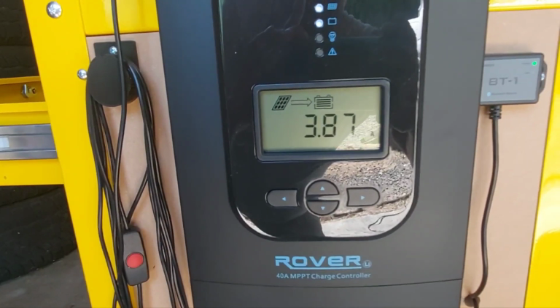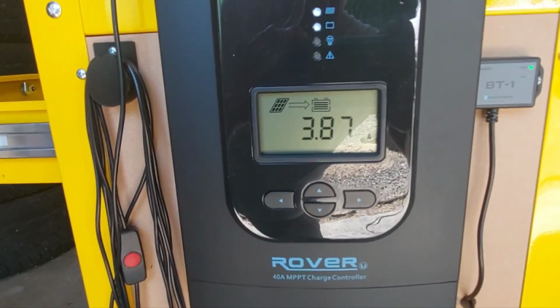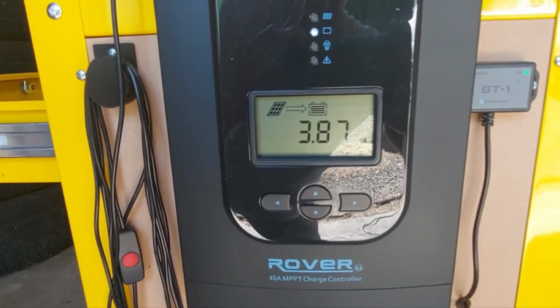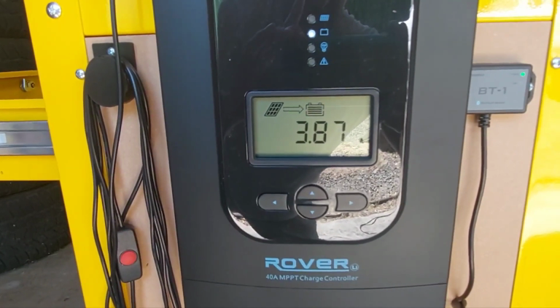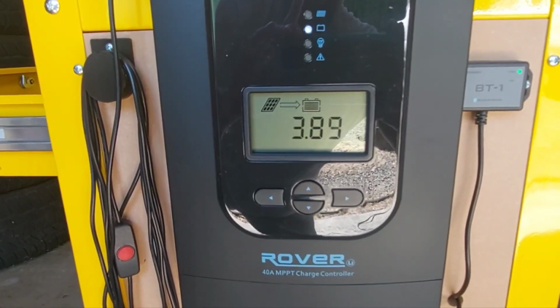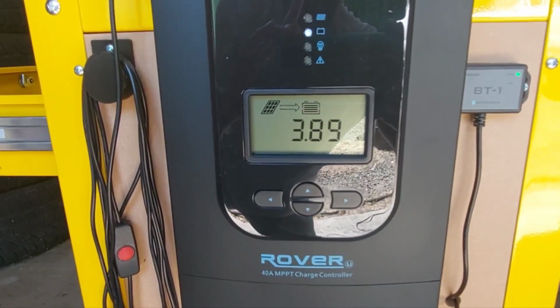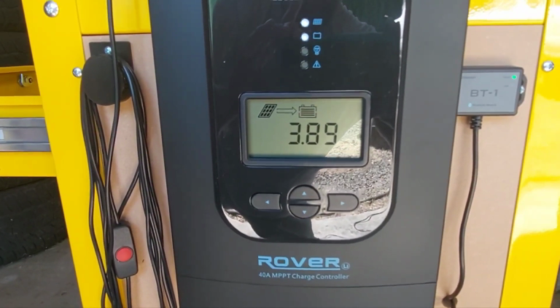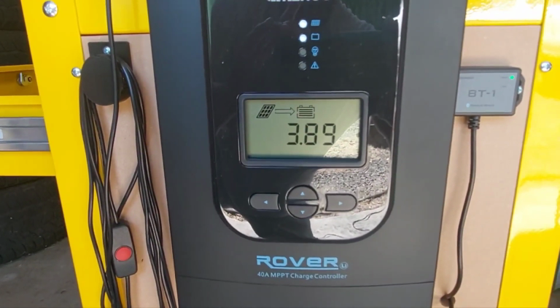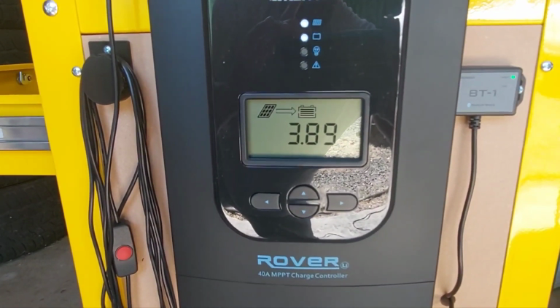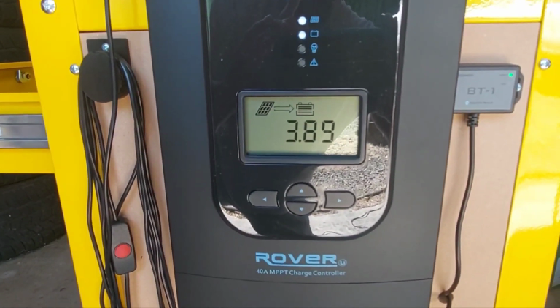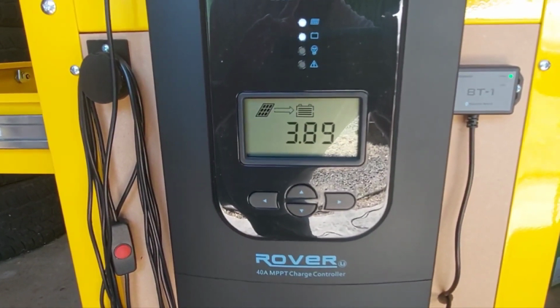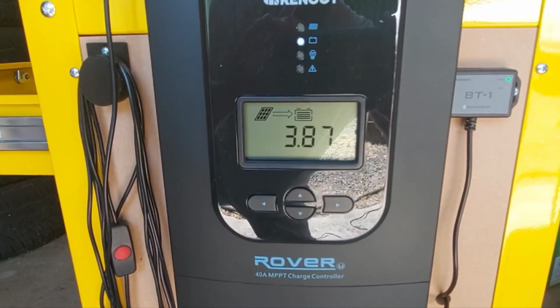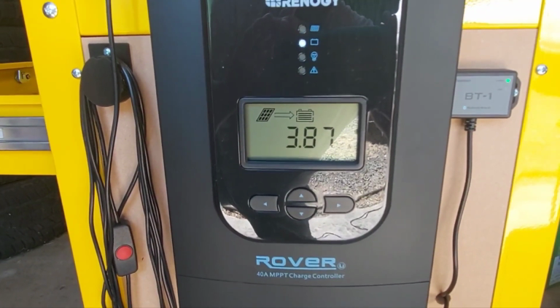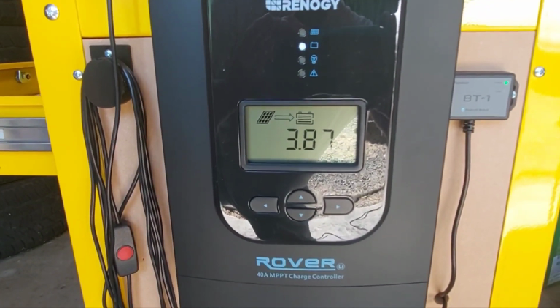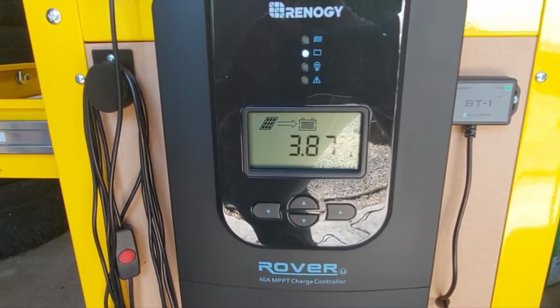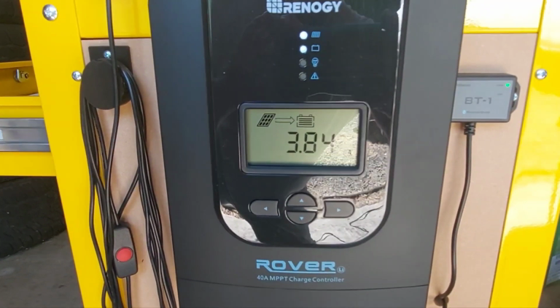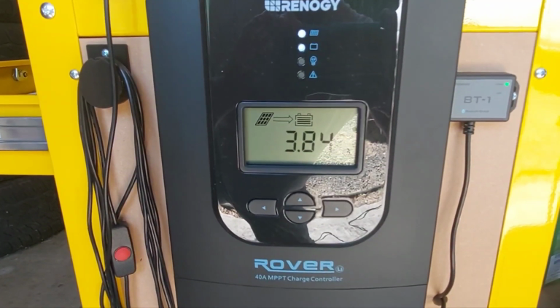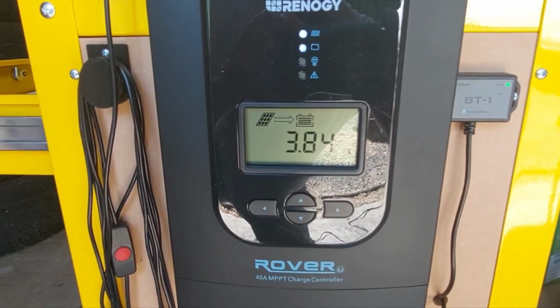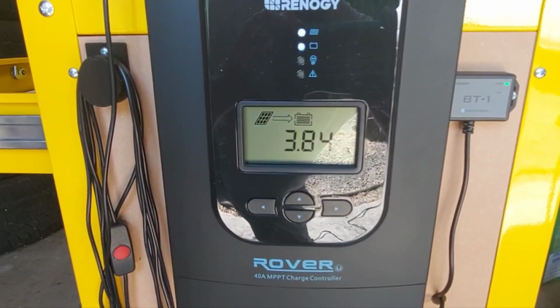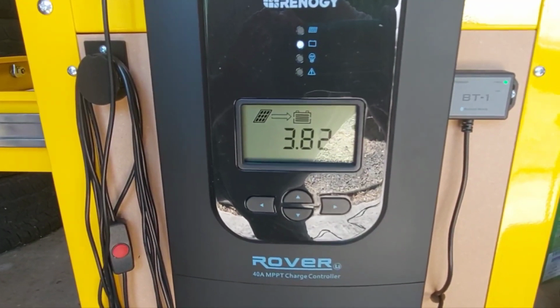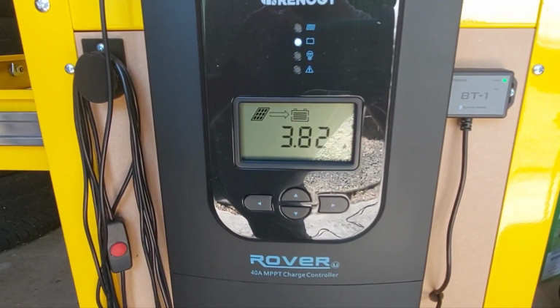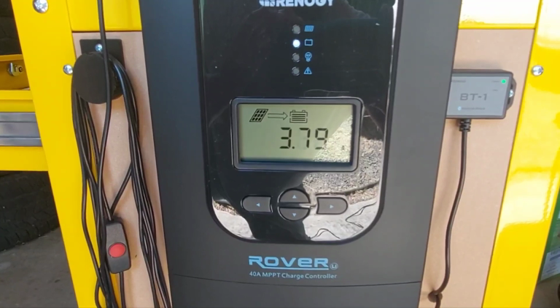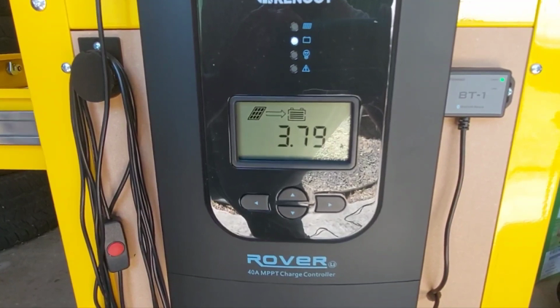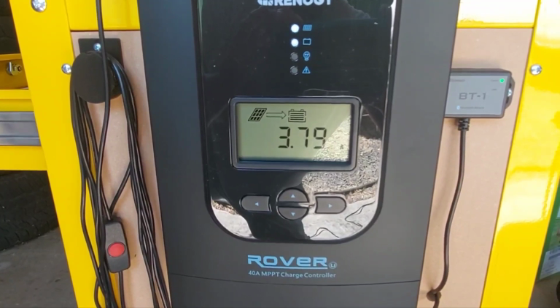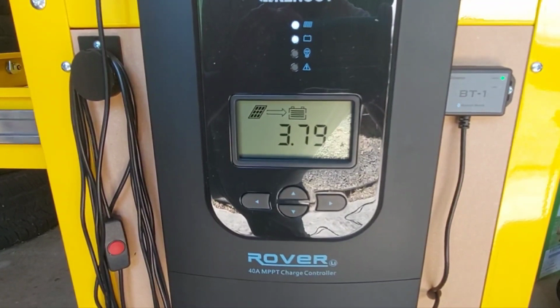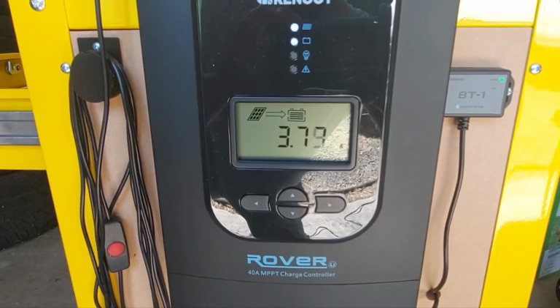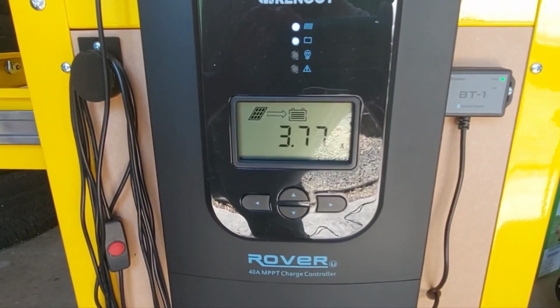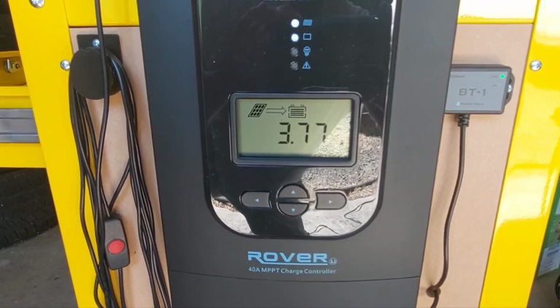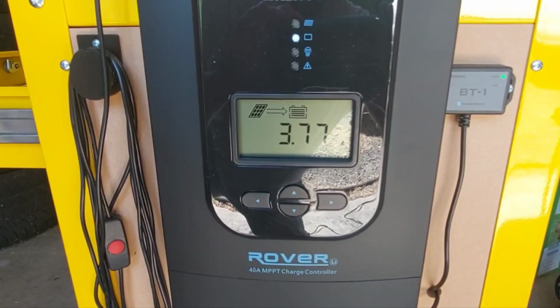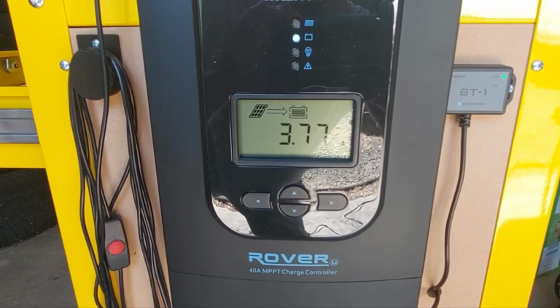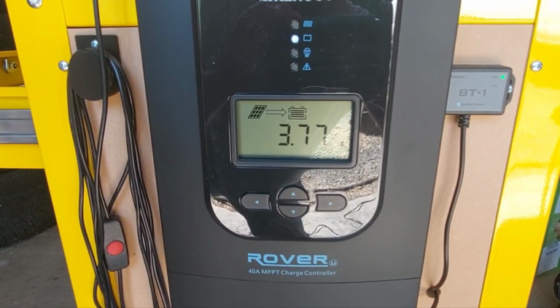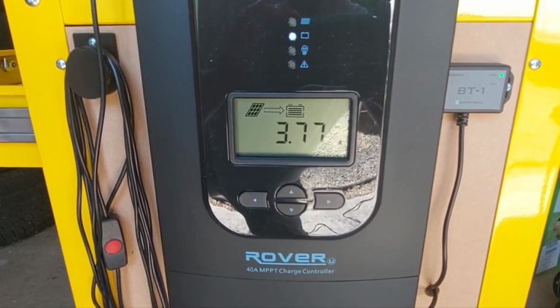I'll try to turn this thing on and use some power so that we can see the full amperage output.